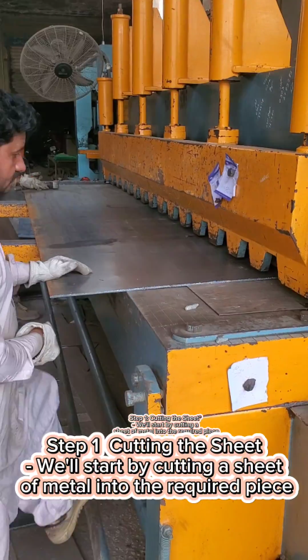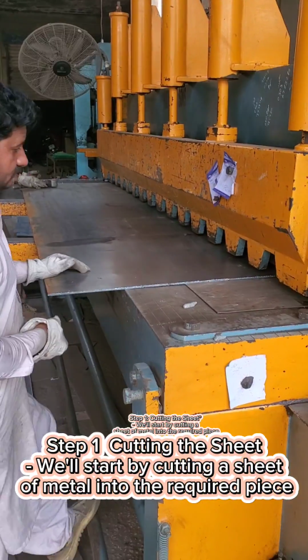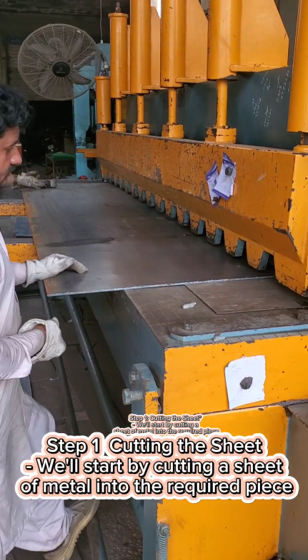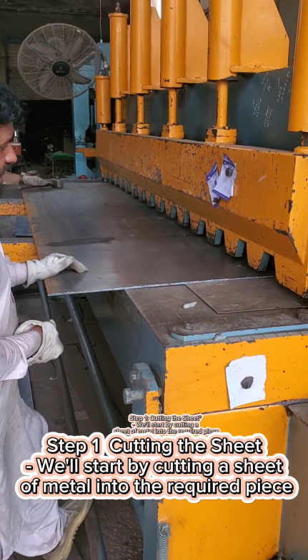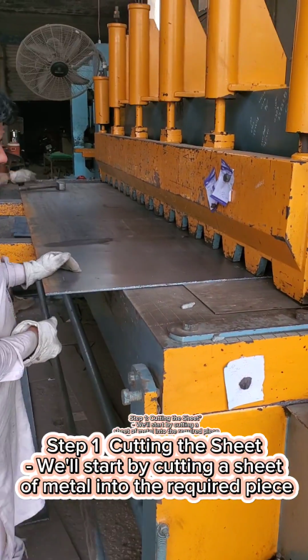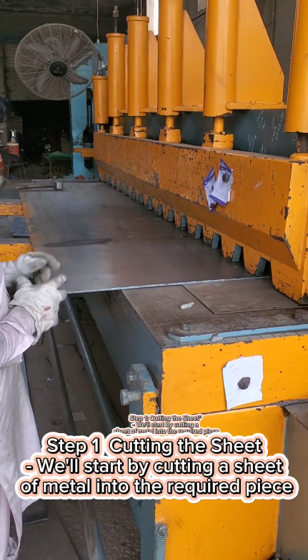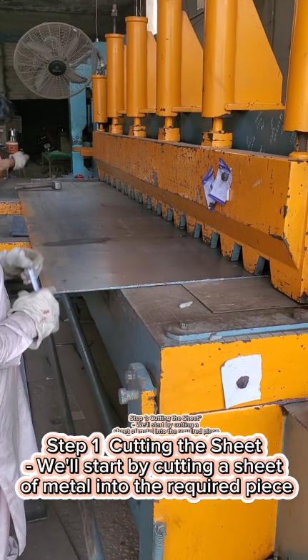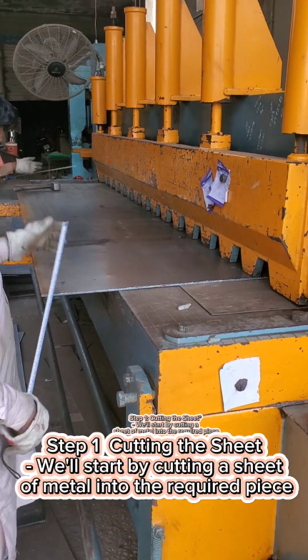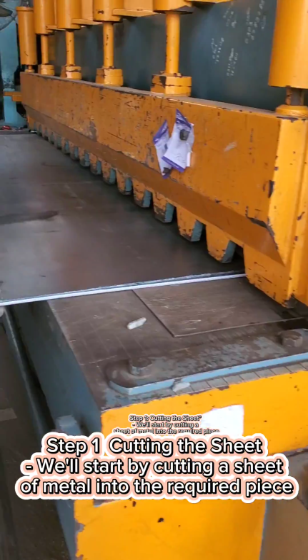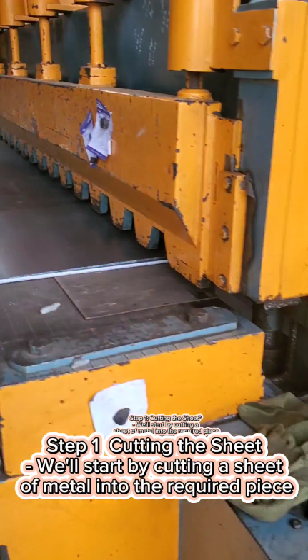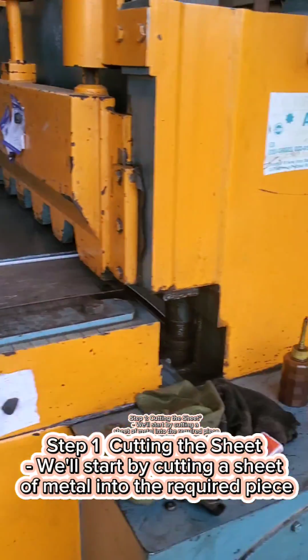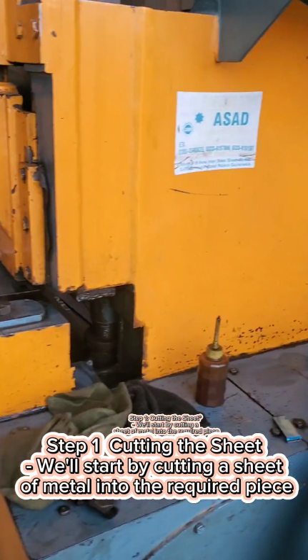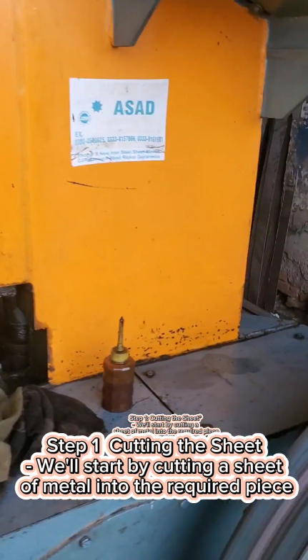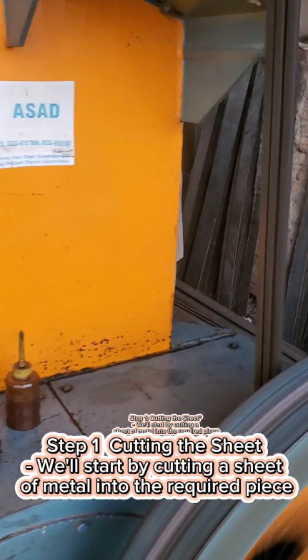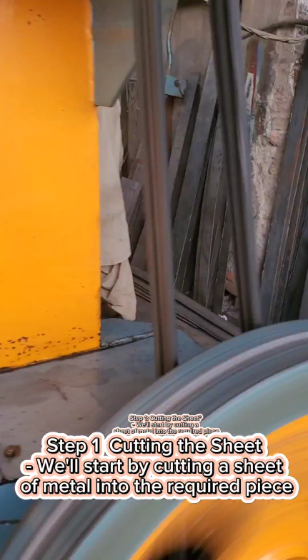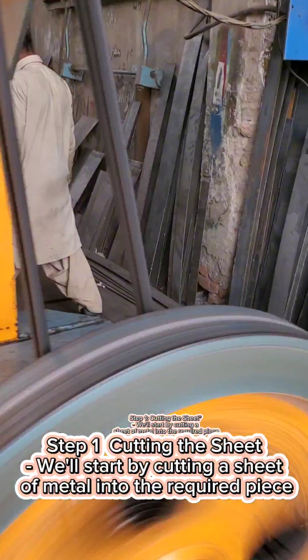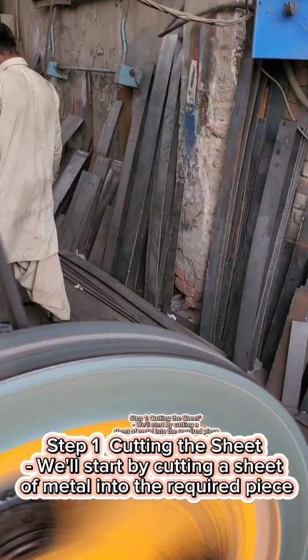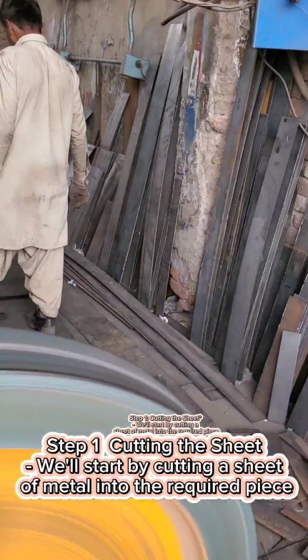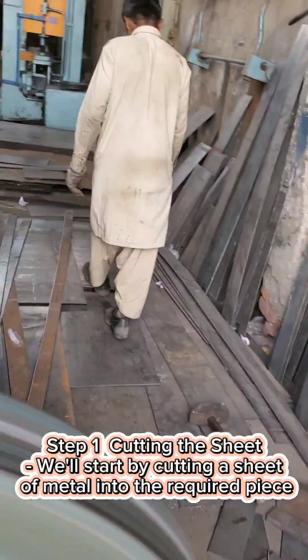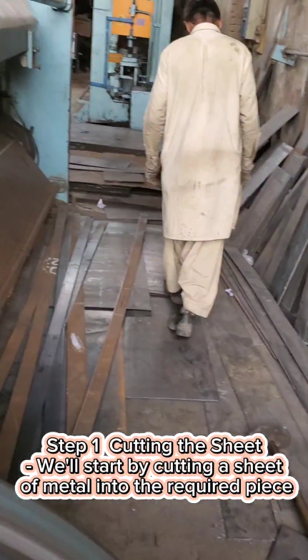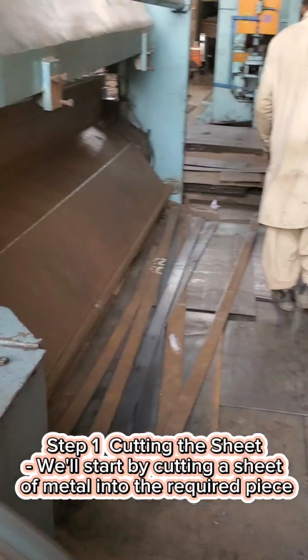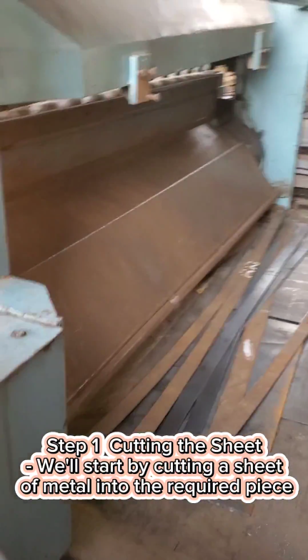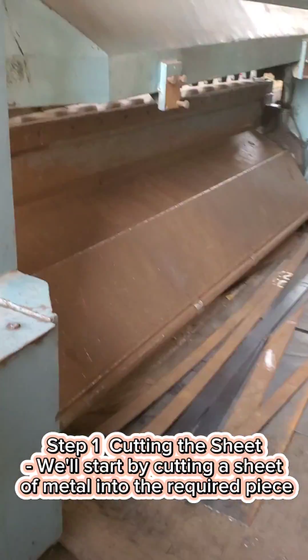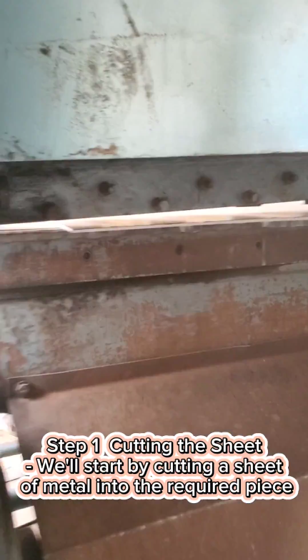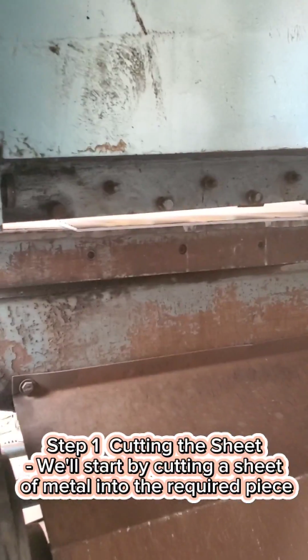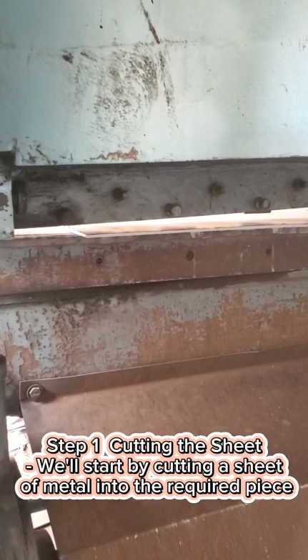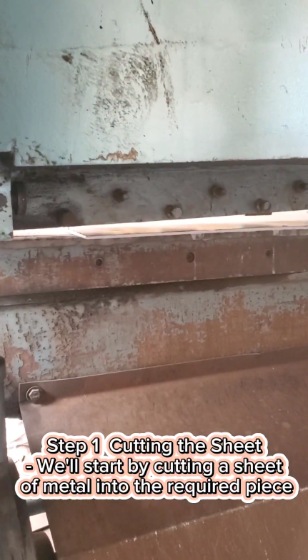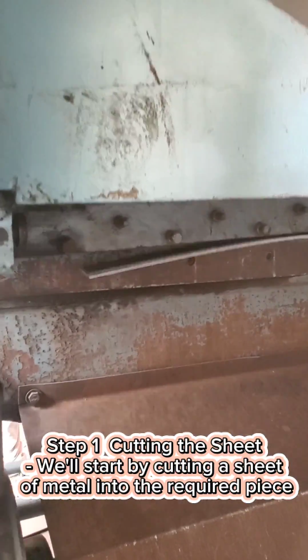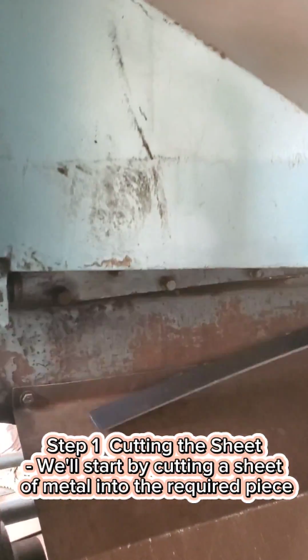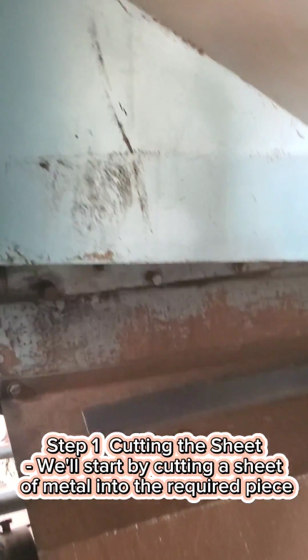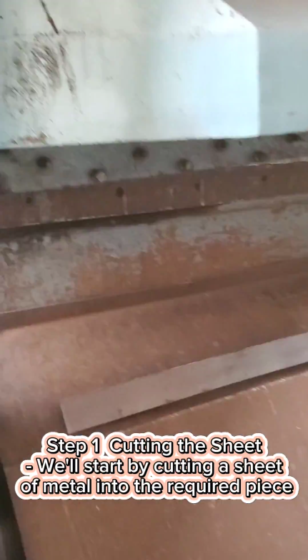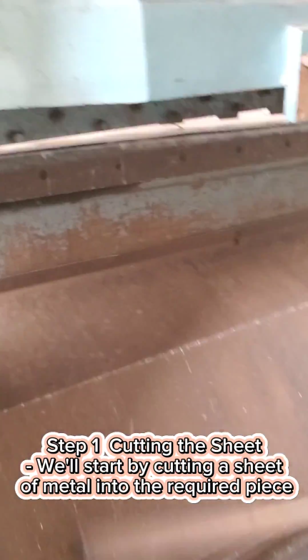Step 1: Cutting the sheet. We'll start by cutting a sheet of metal into the required piece.